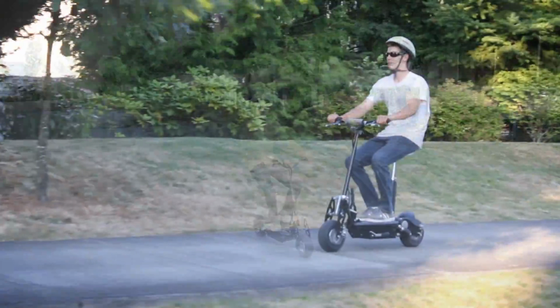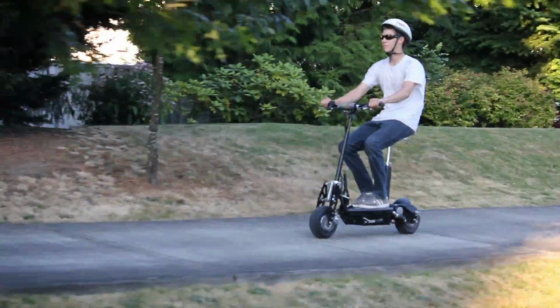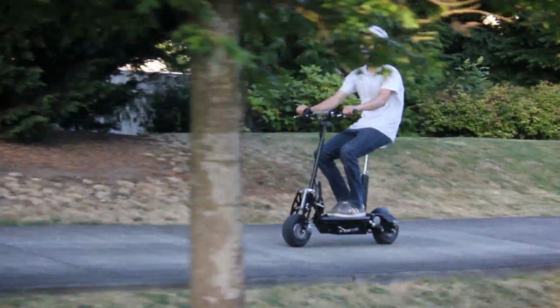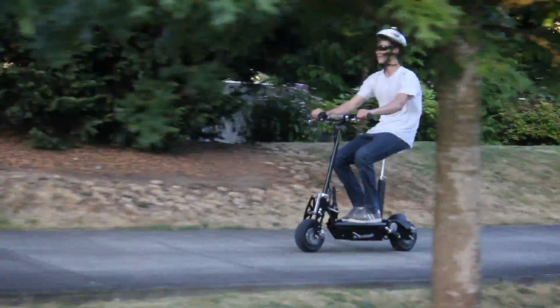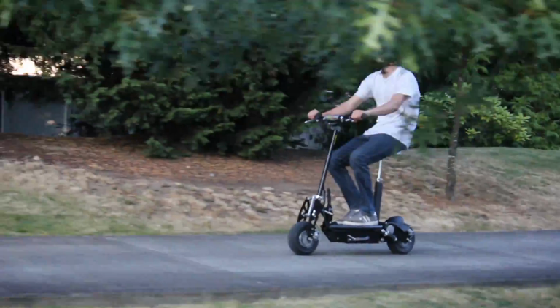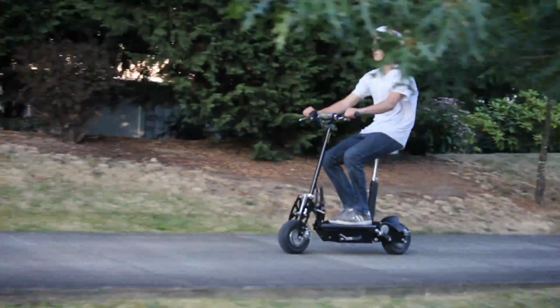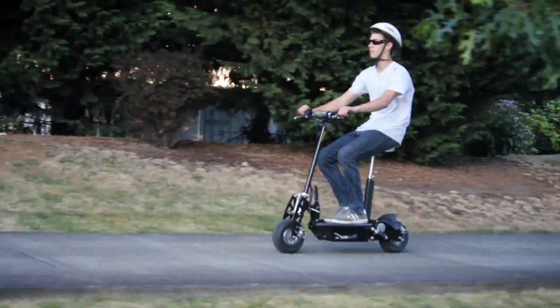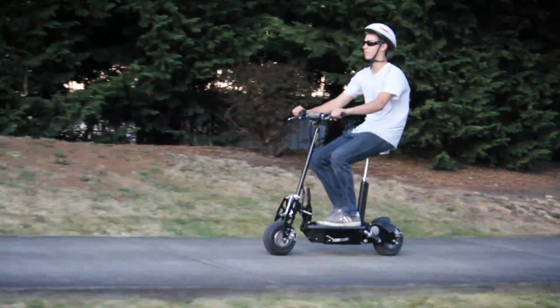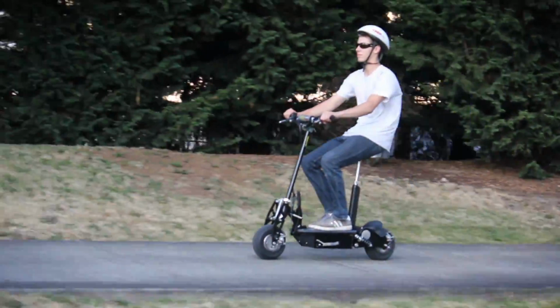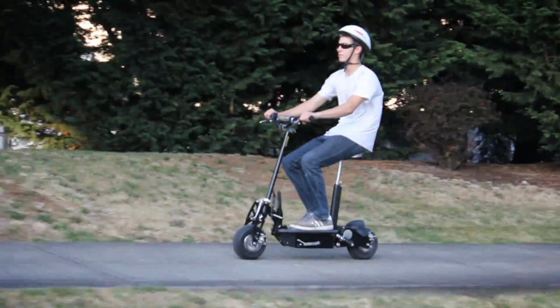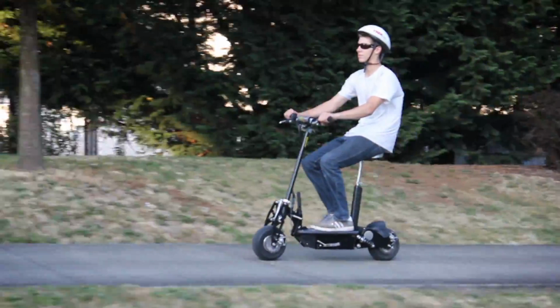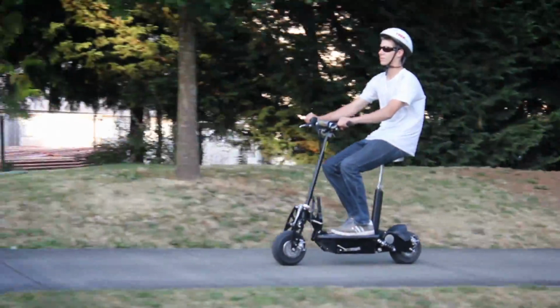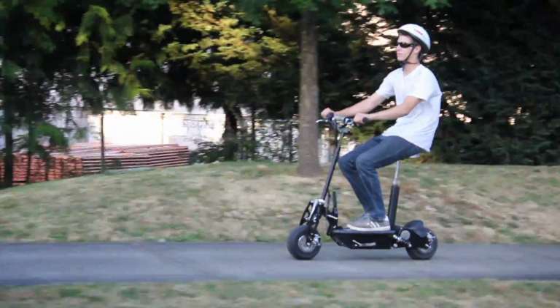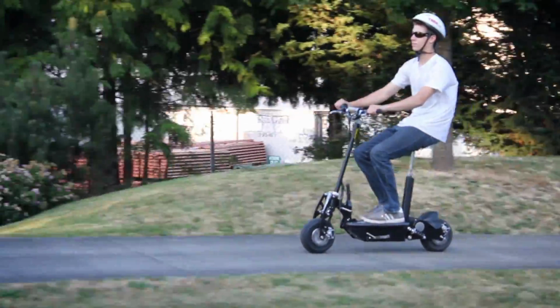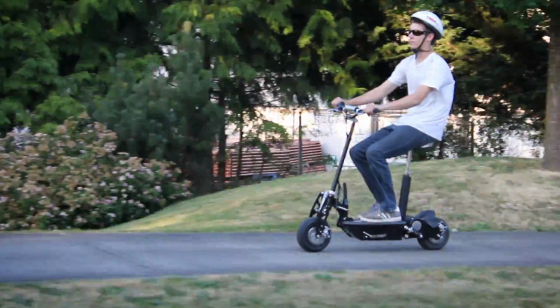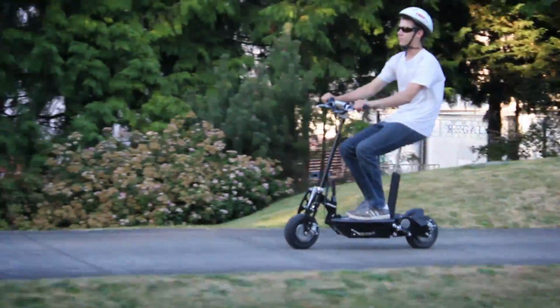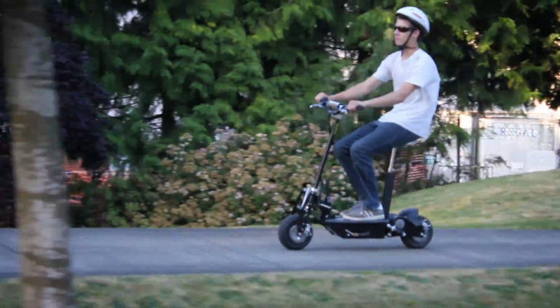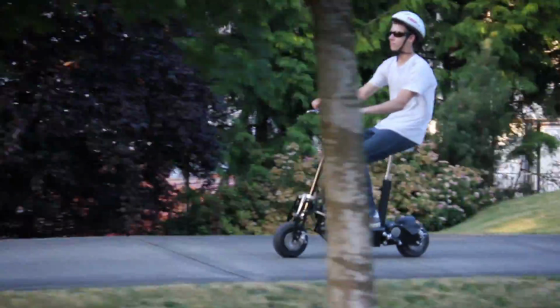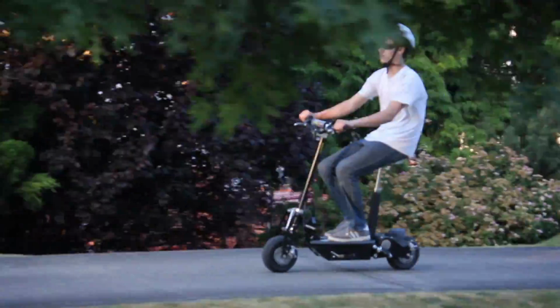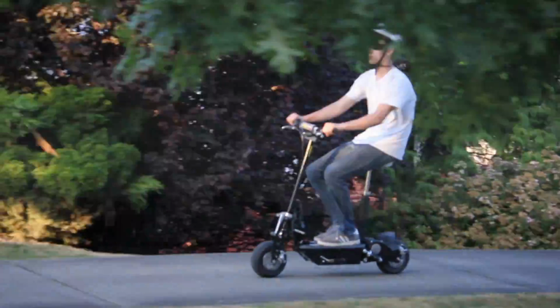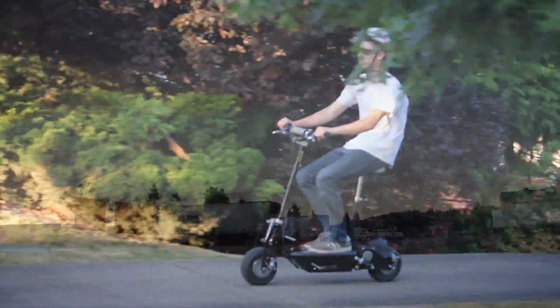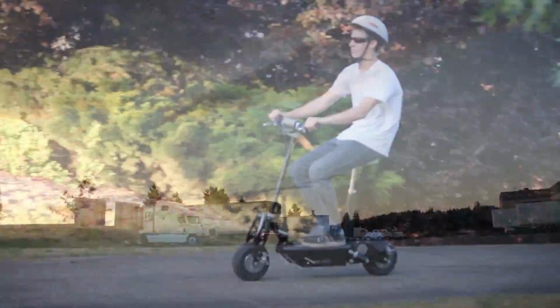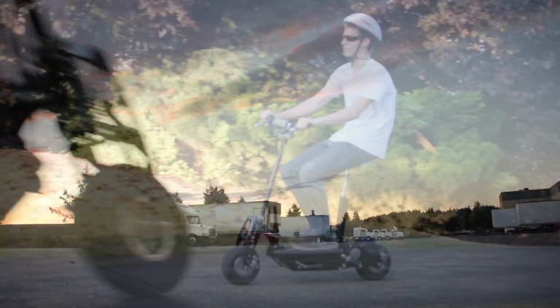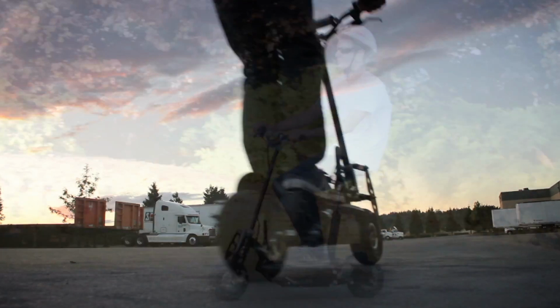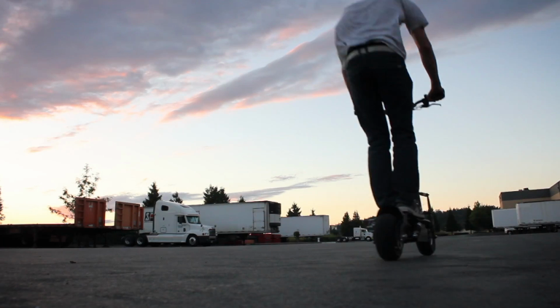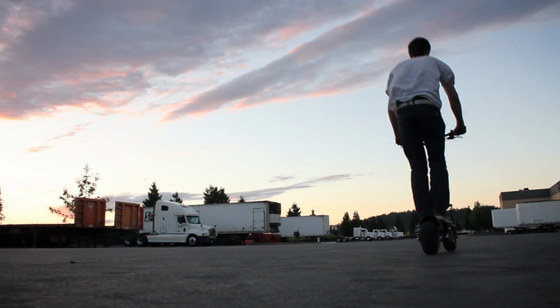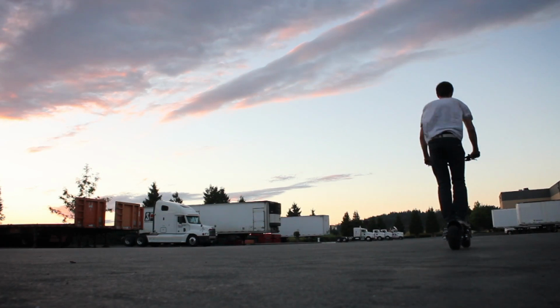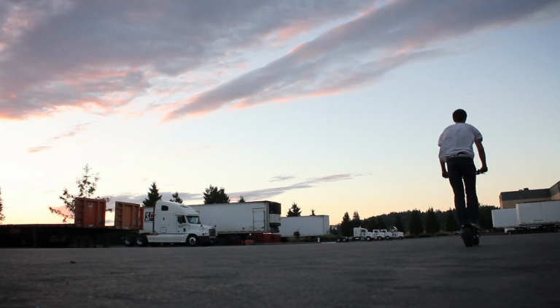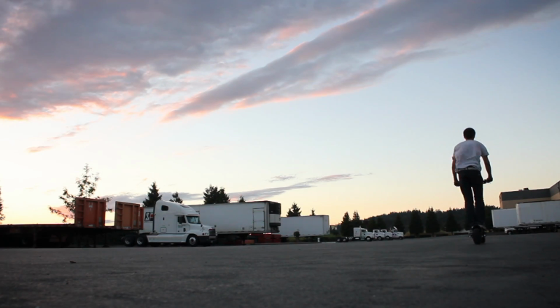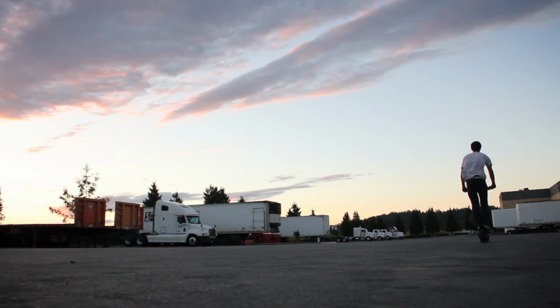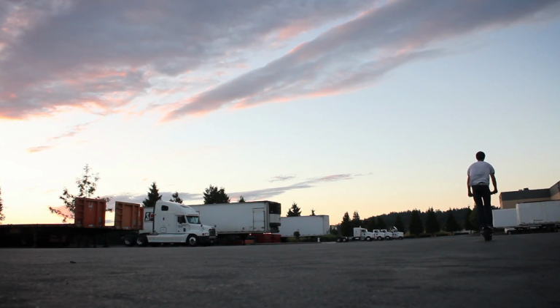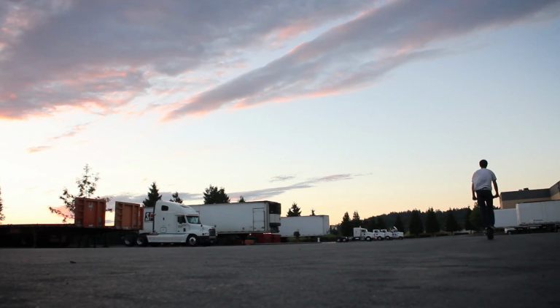It can get up to 10 miles per charge and comes with a 30-day extreme warranty and a six-month warranty on the battery.